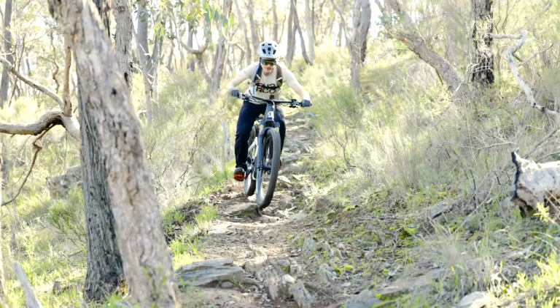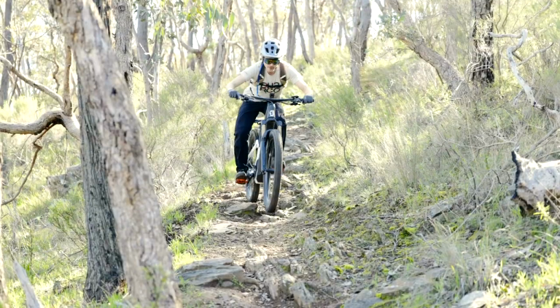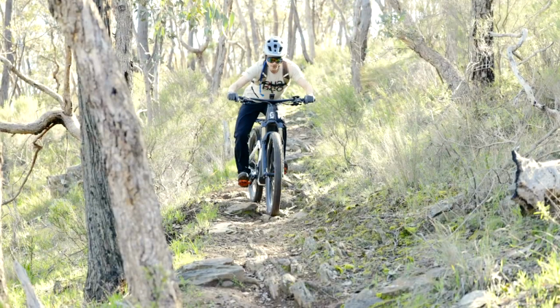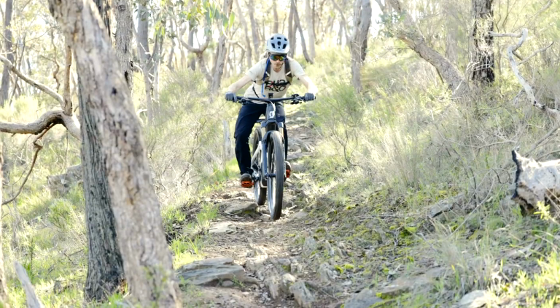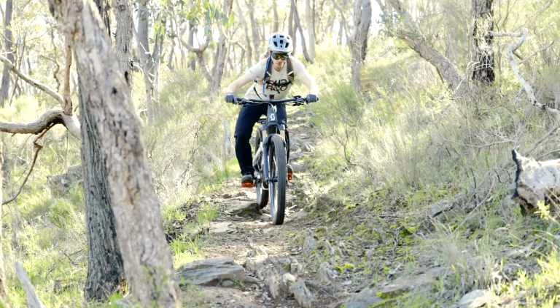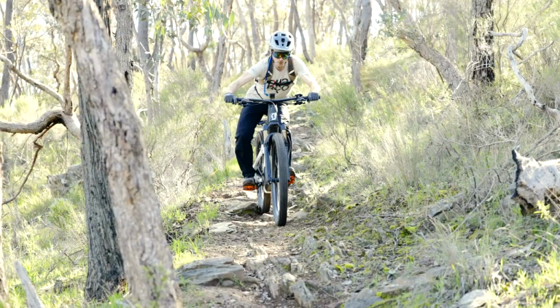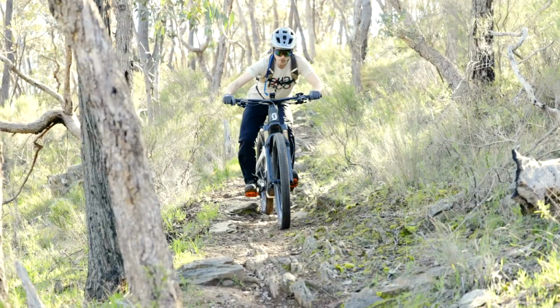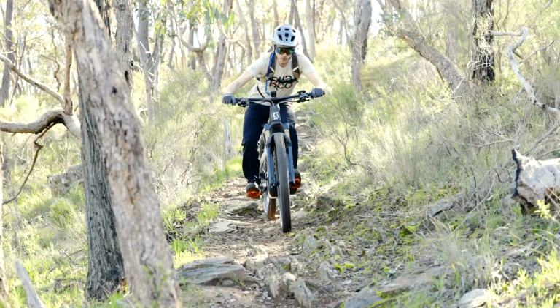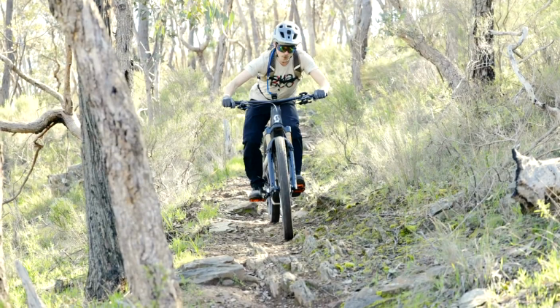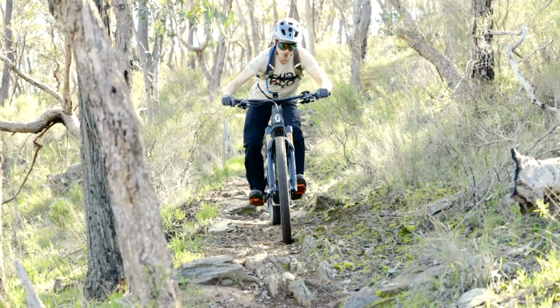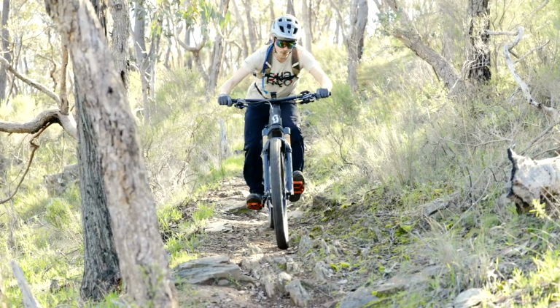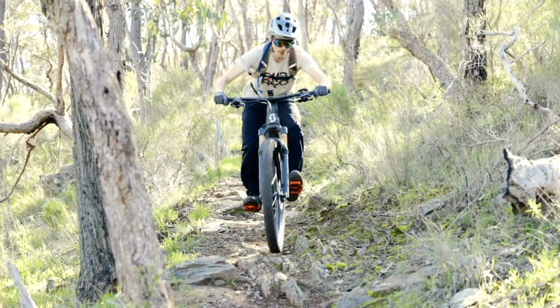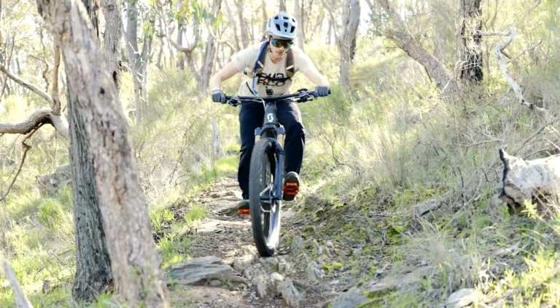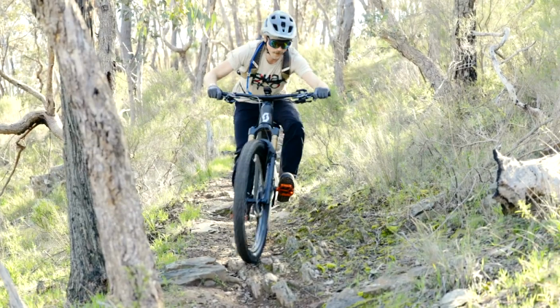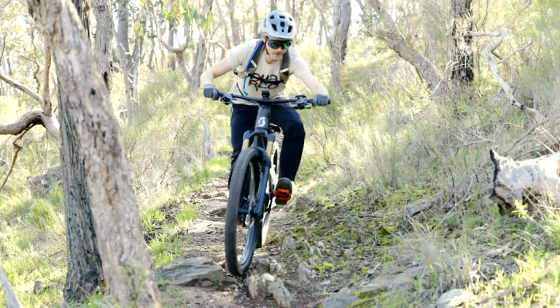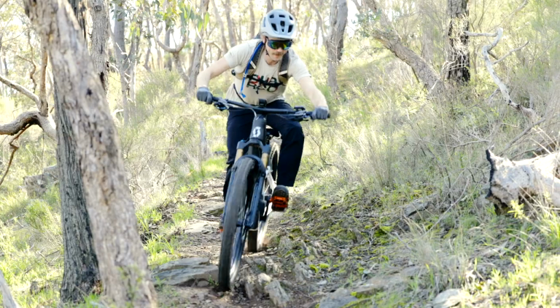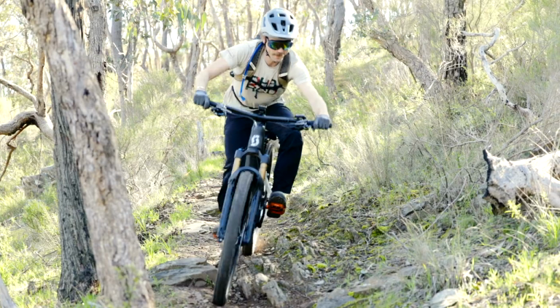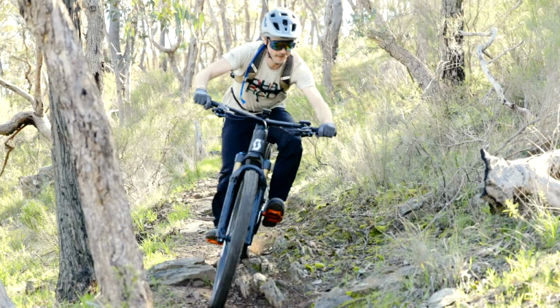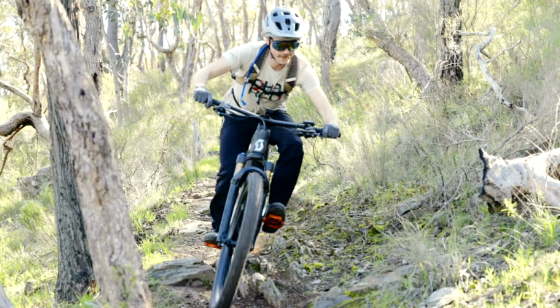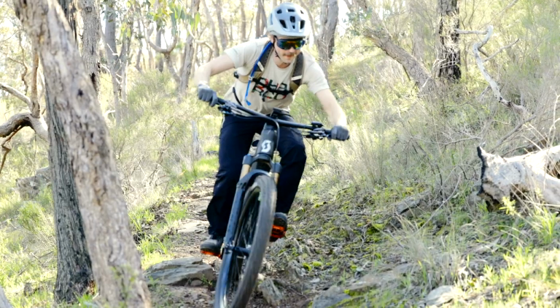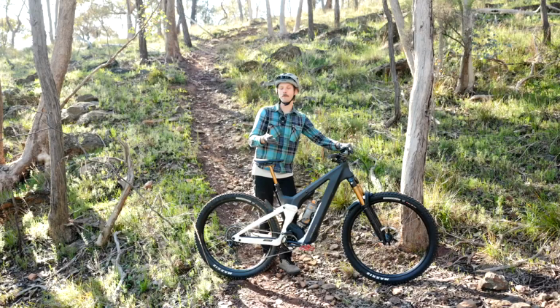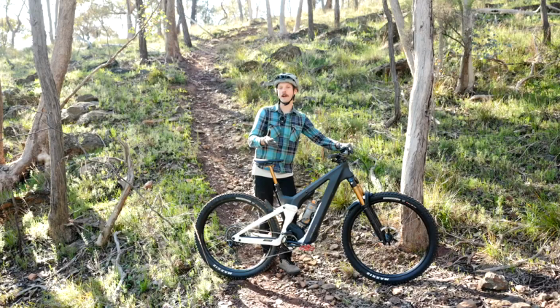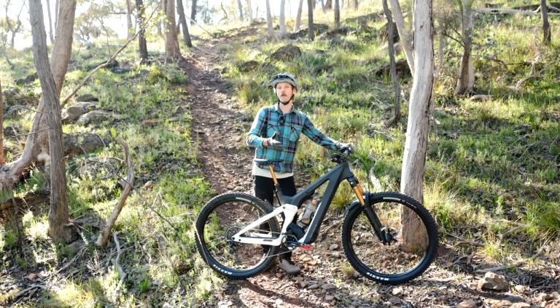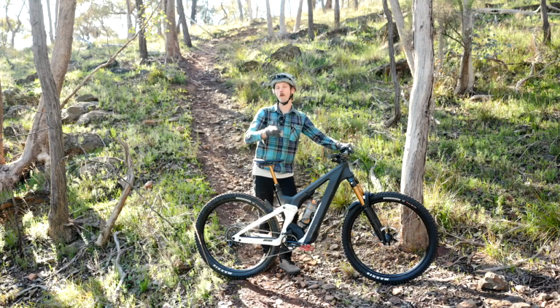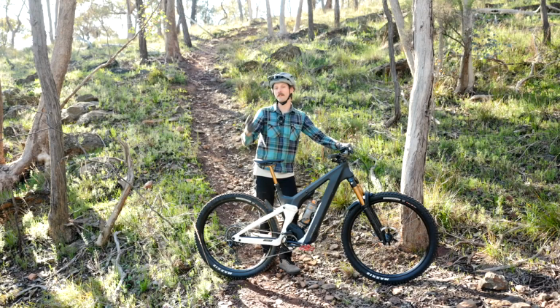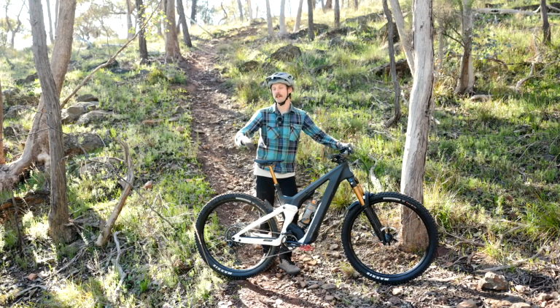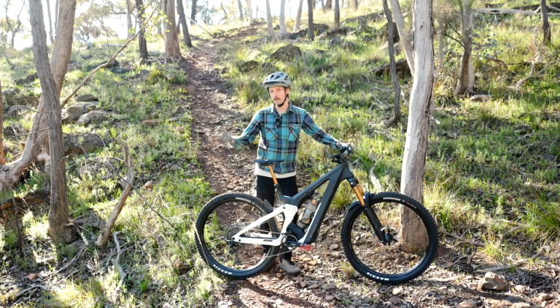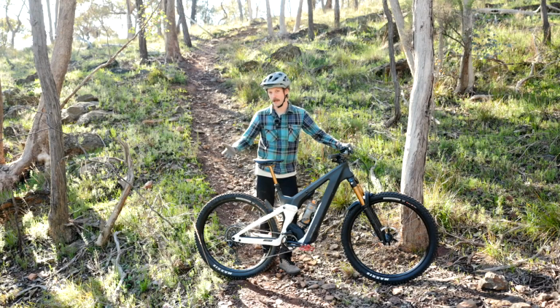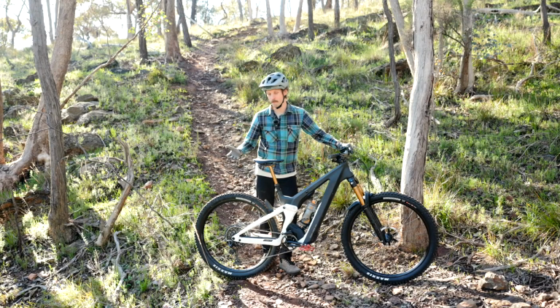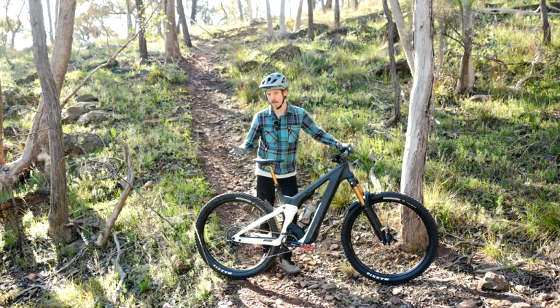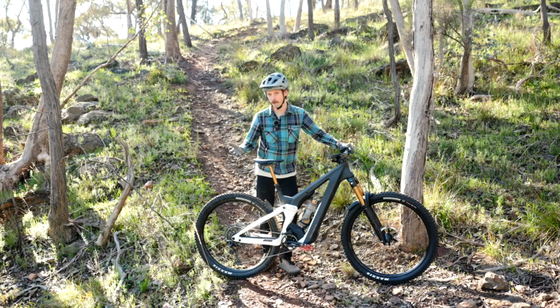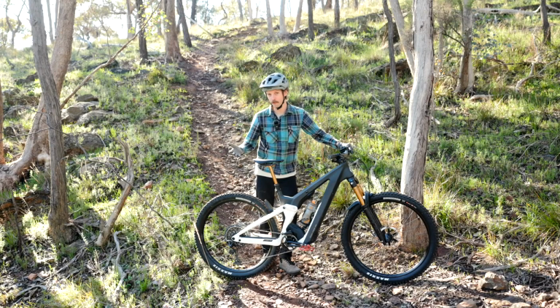We're going to be talking about how it rides on the trail, what we like about this bike and what we think could be improved.